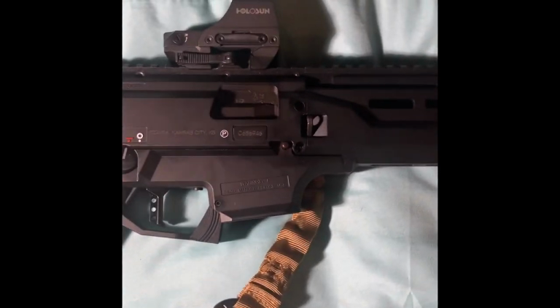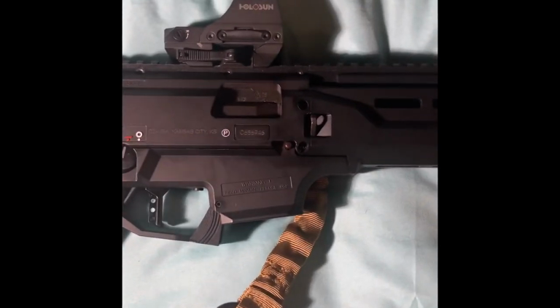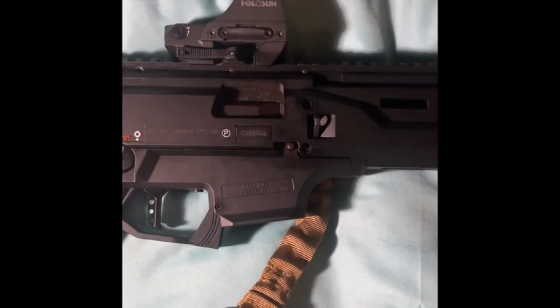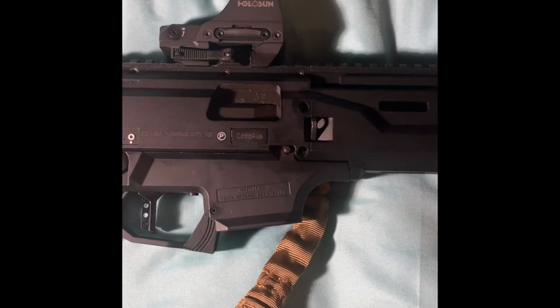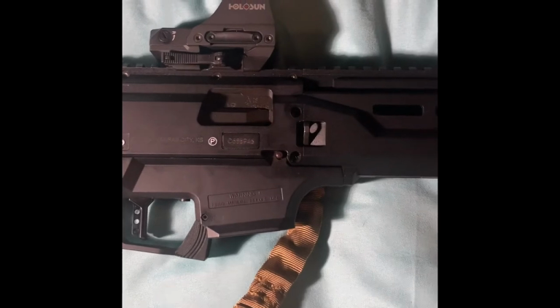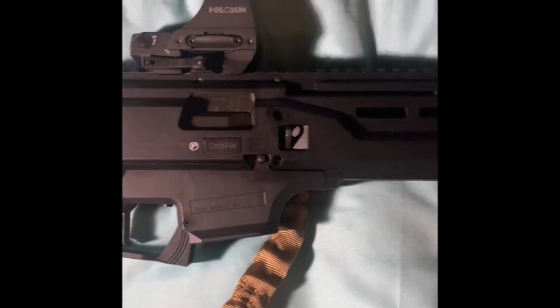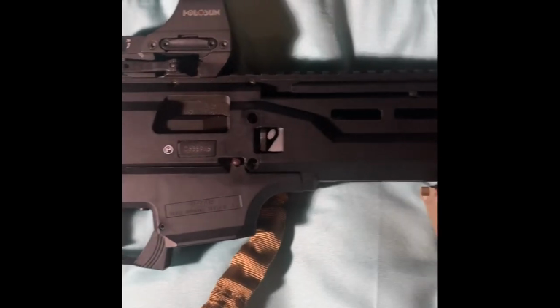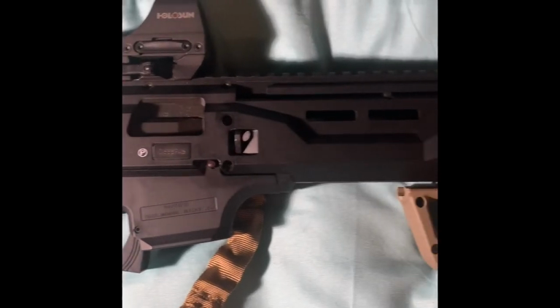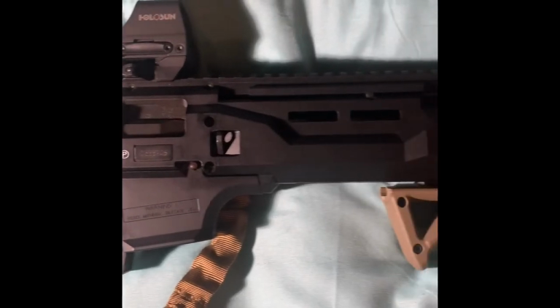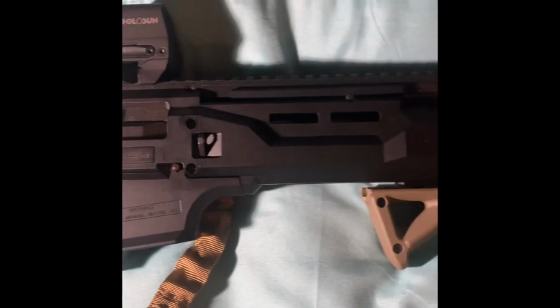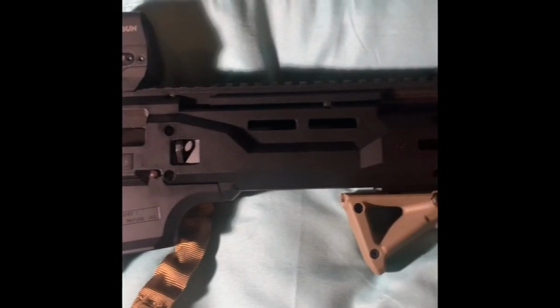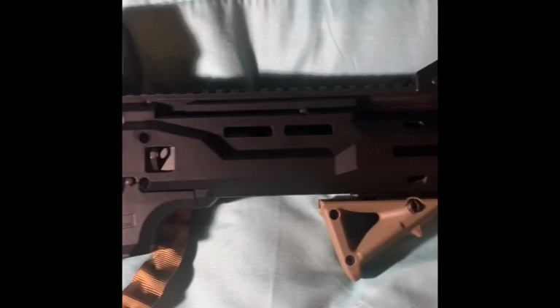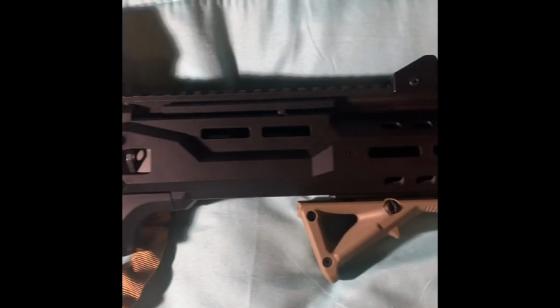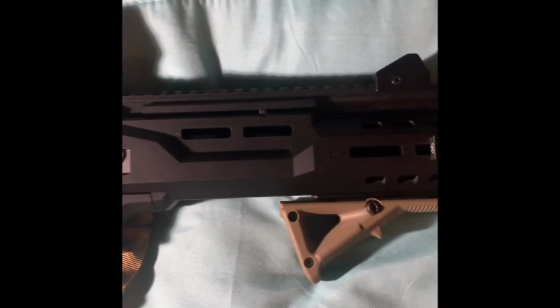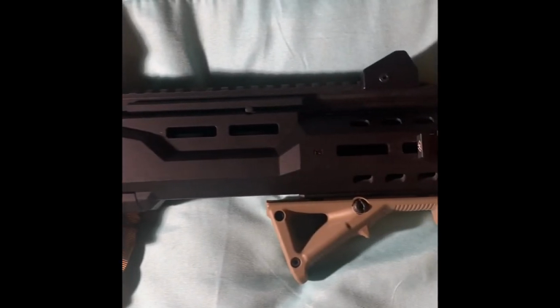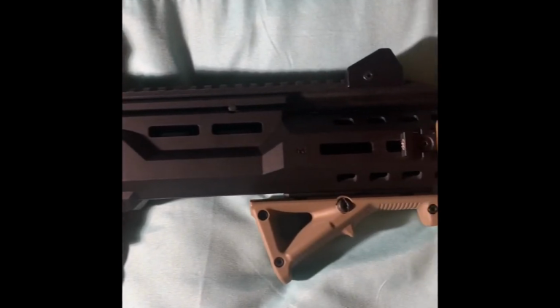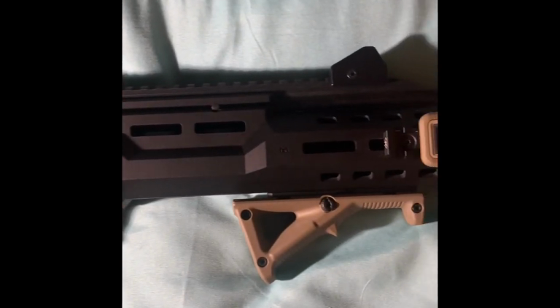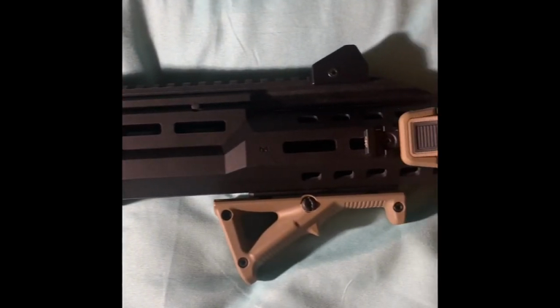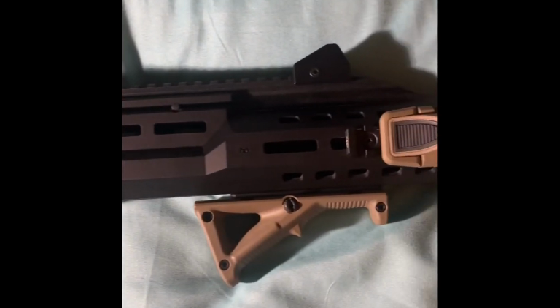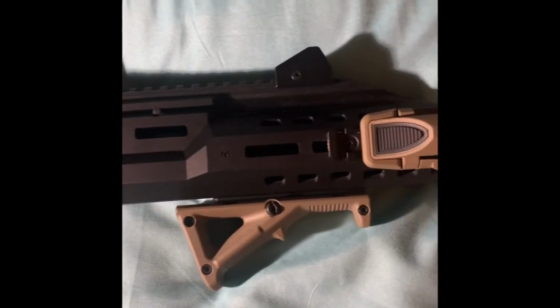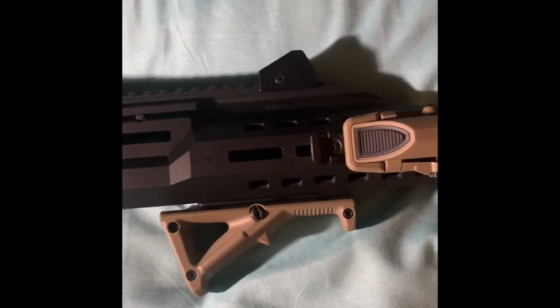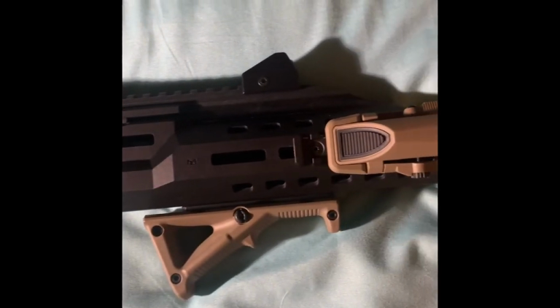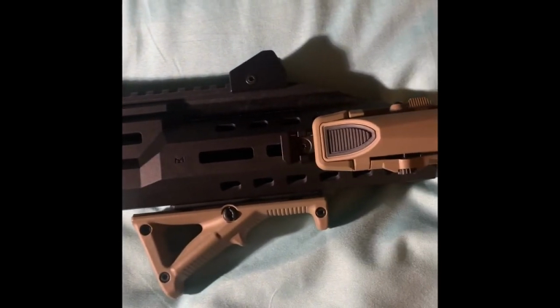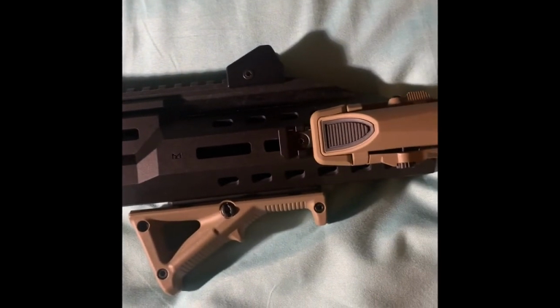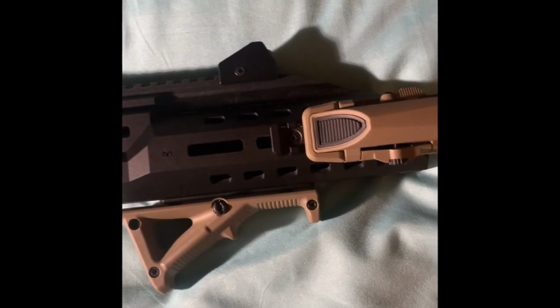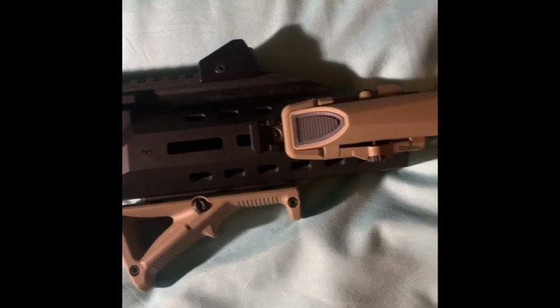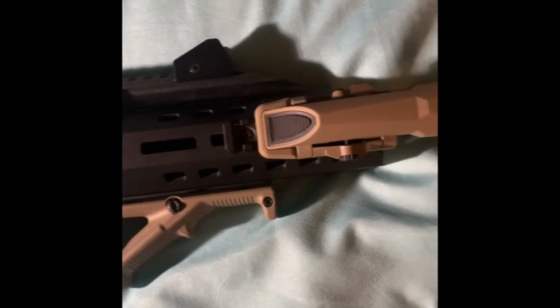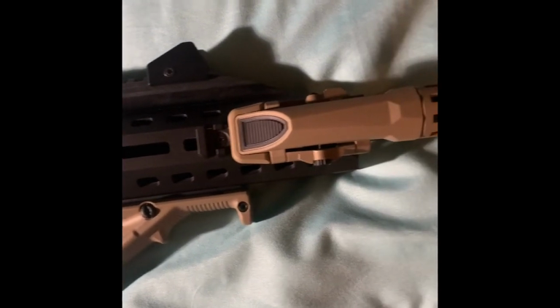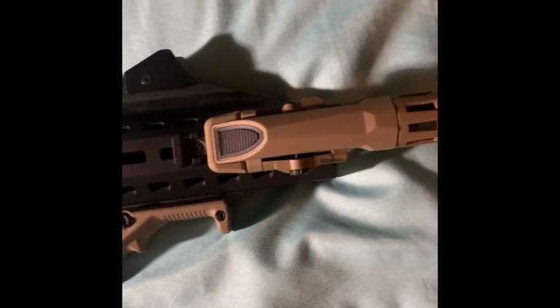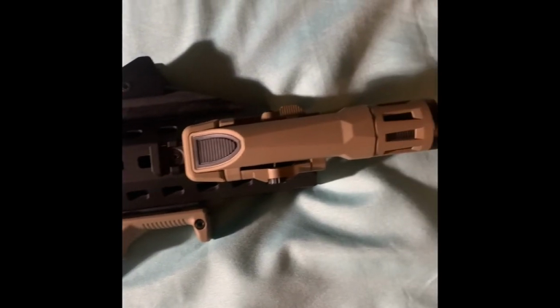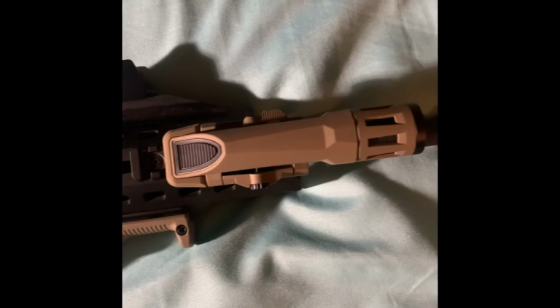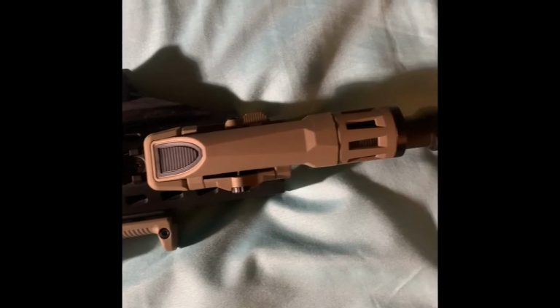I got this sling on Amazon, toss it over my shoulder, and it's just such a blast to shoot. Thank you guys for watching — I'll be making more videos shortly, please like and subscribe.